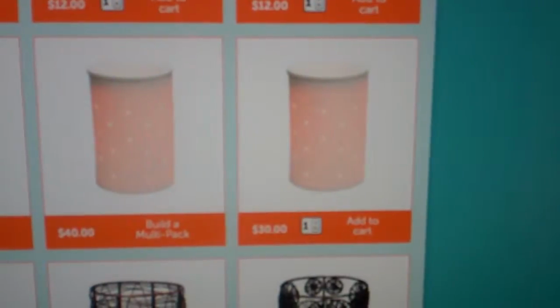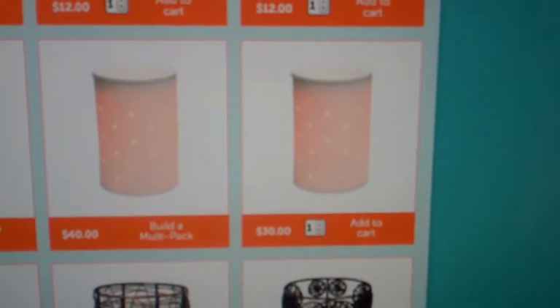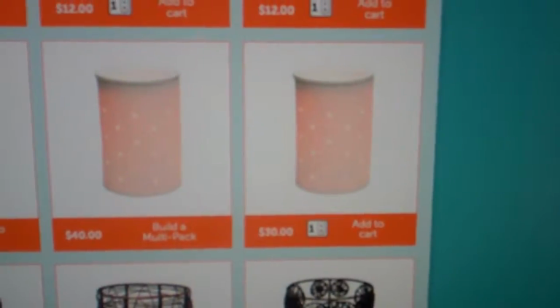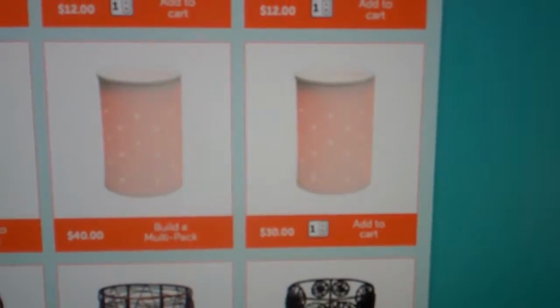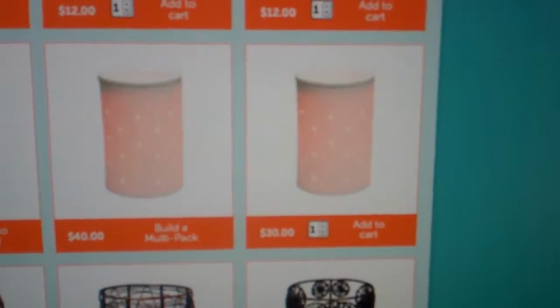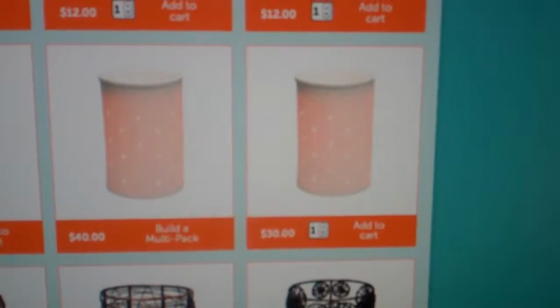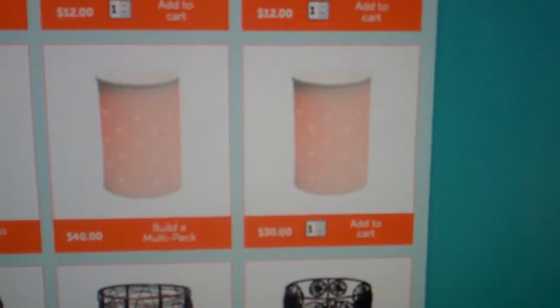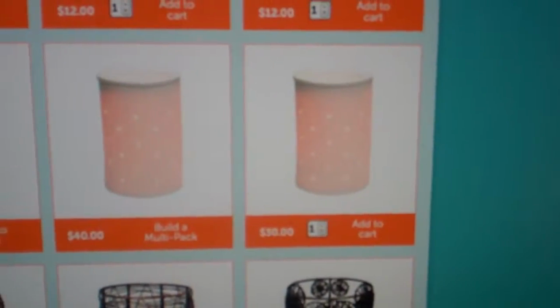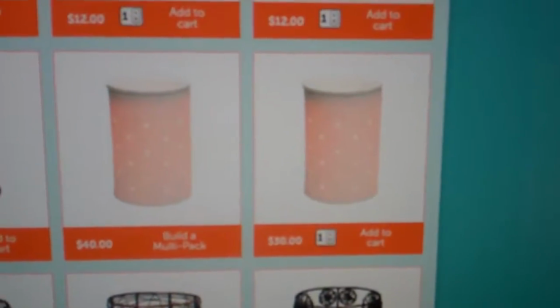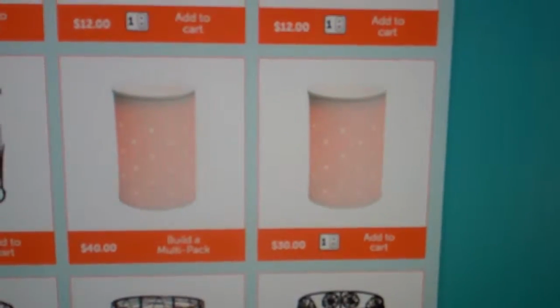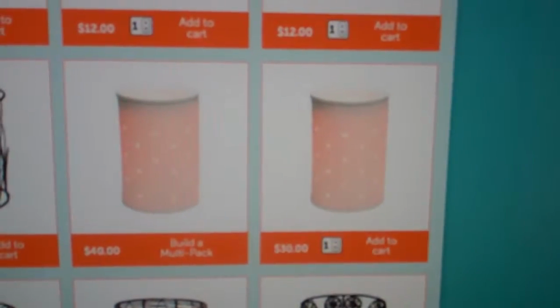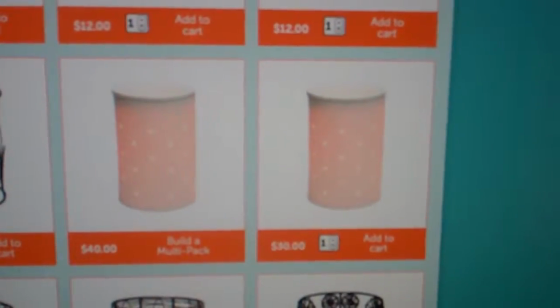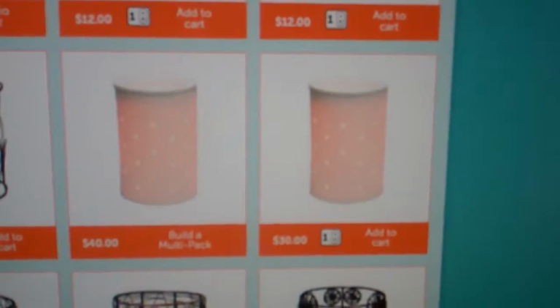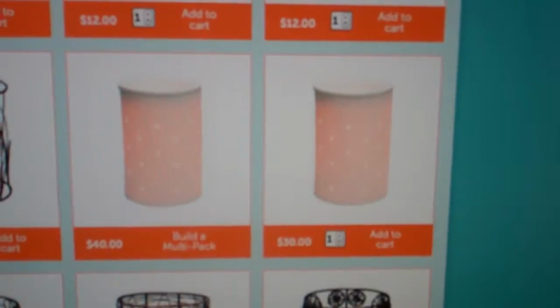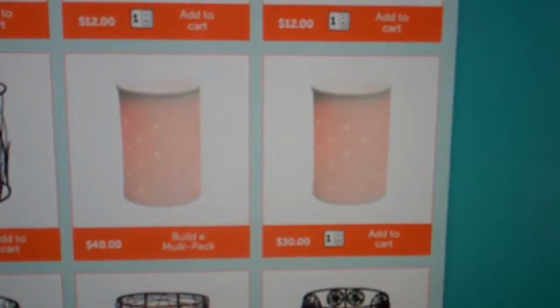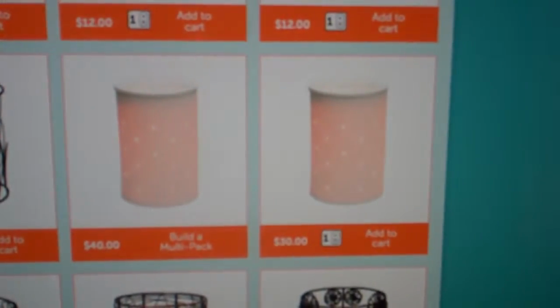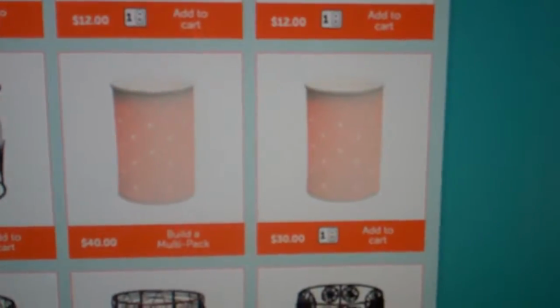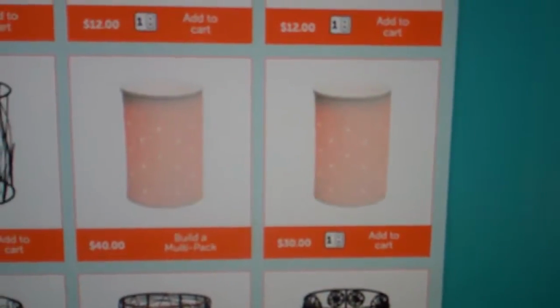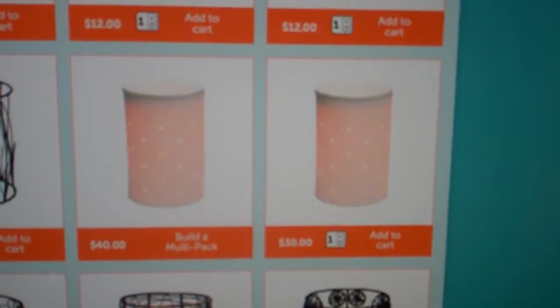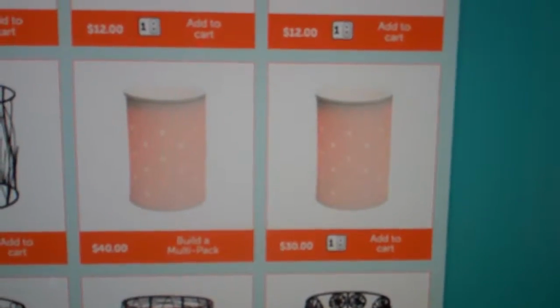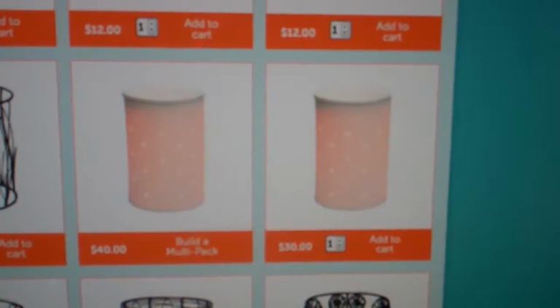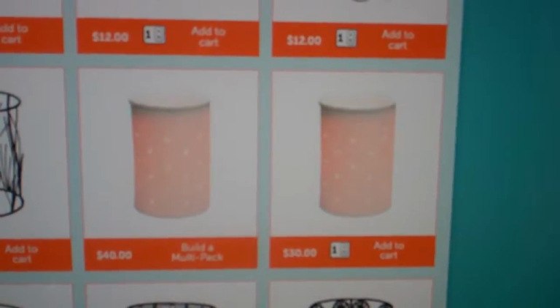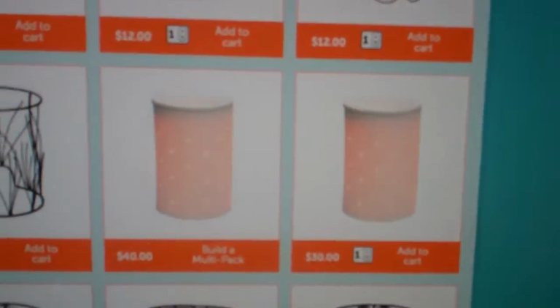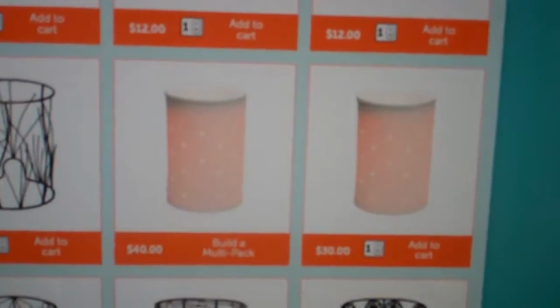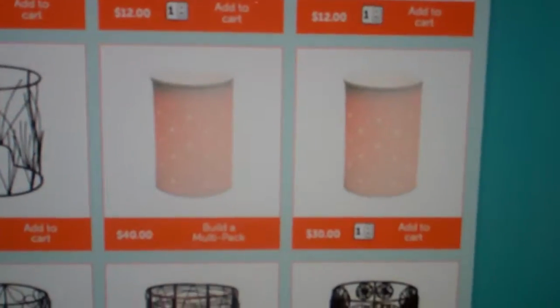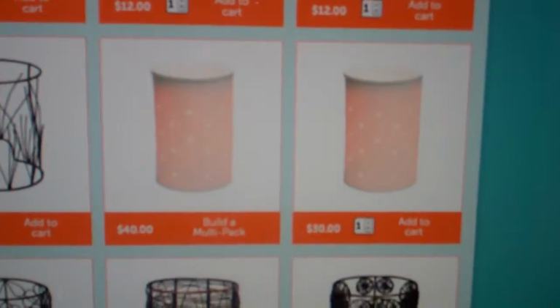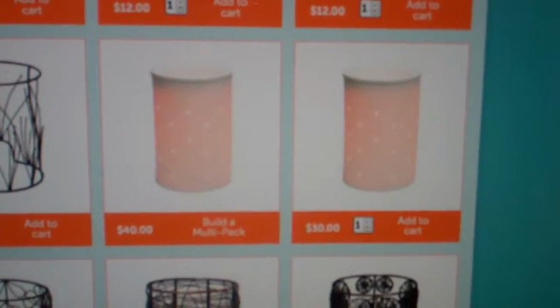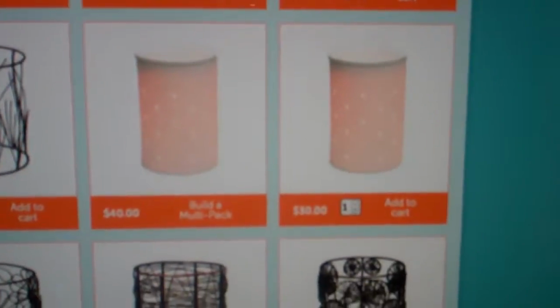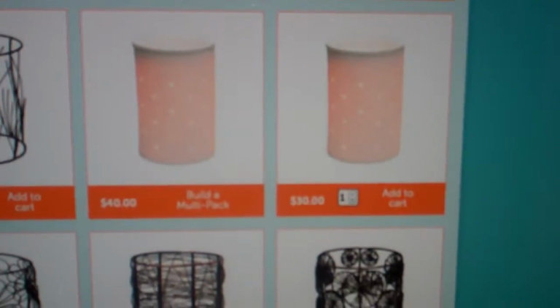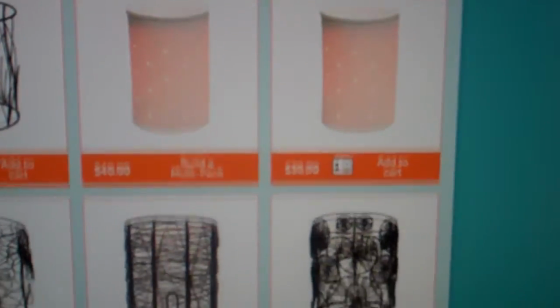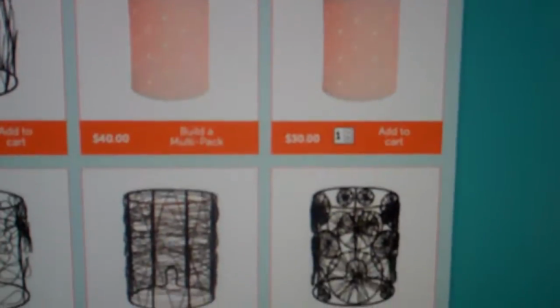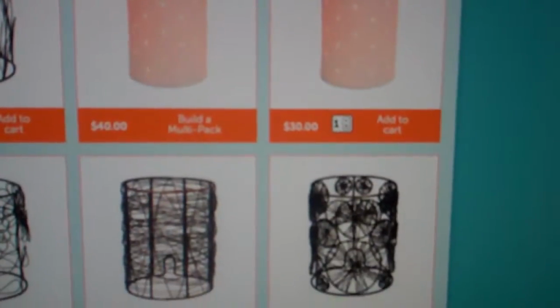These are the base that you pick, and then there's a whole new collection of new wraps to add on top of that.